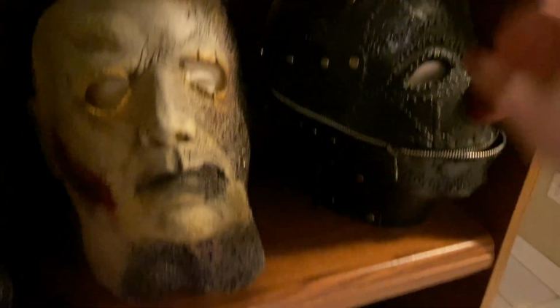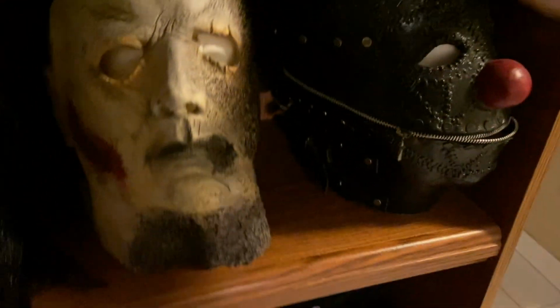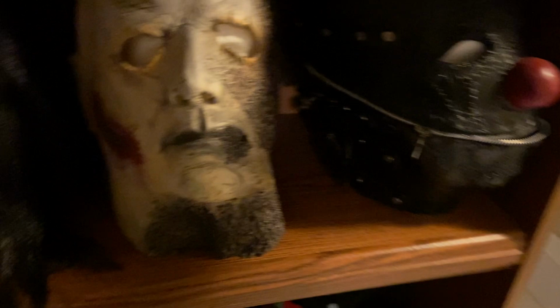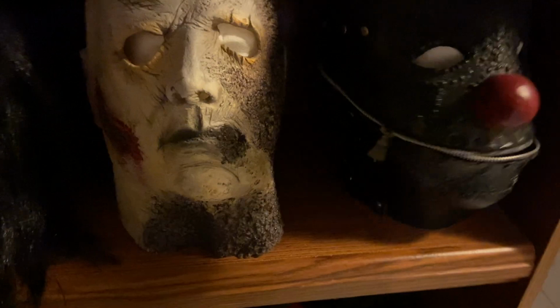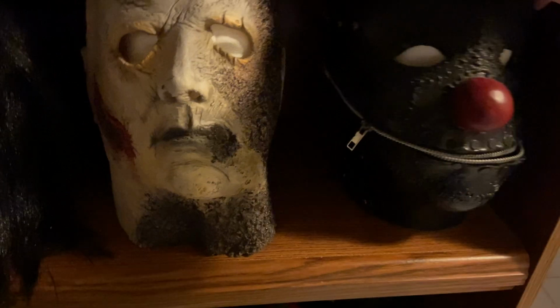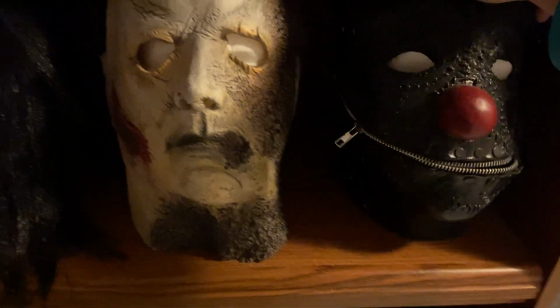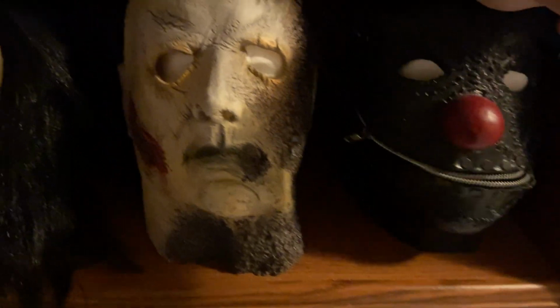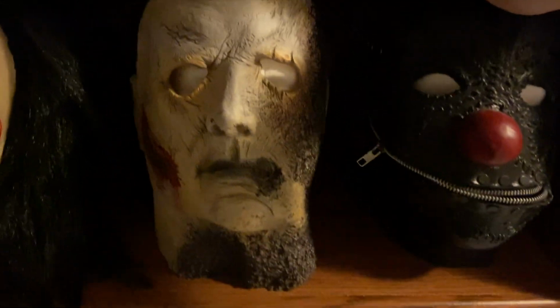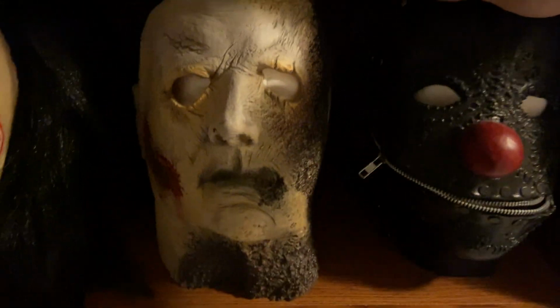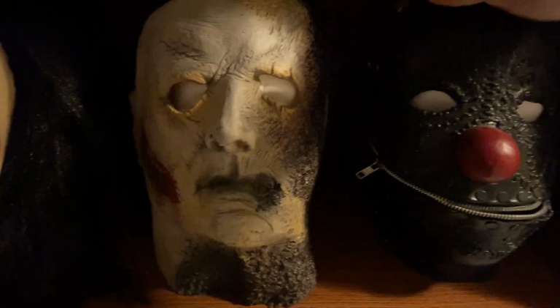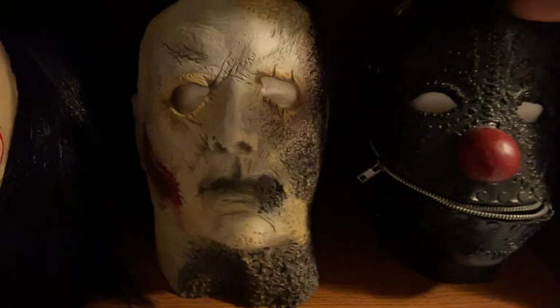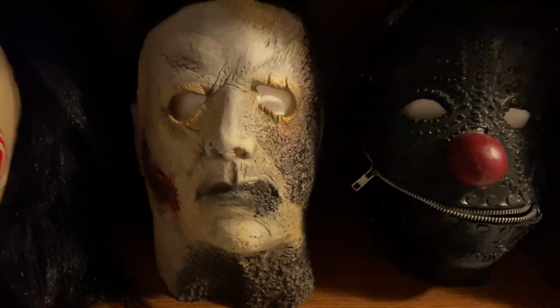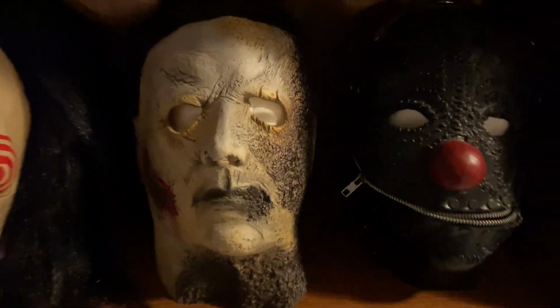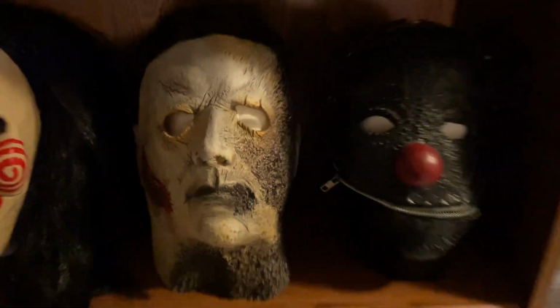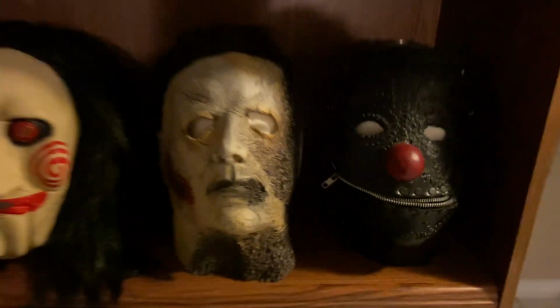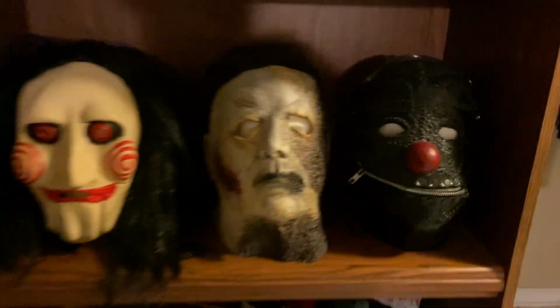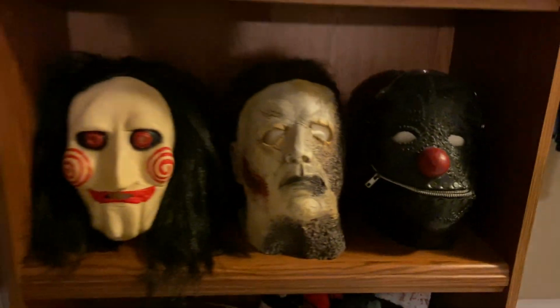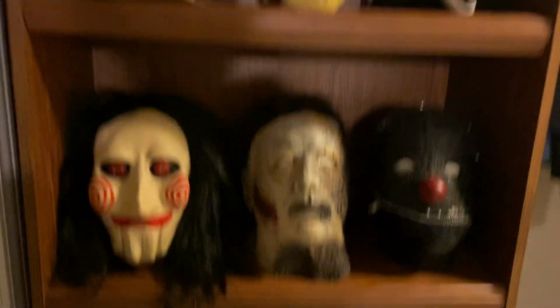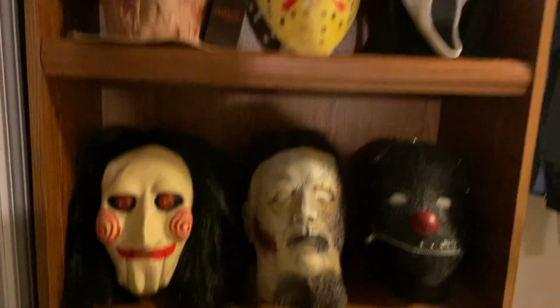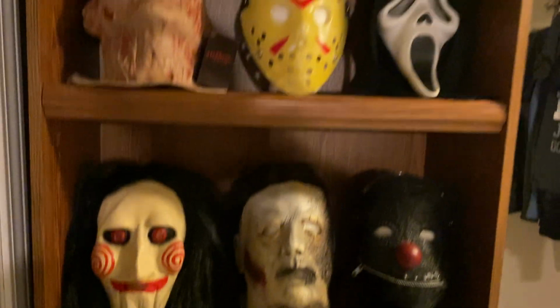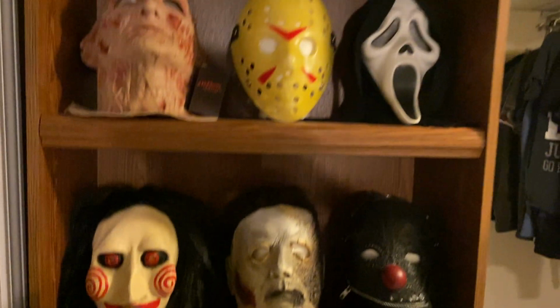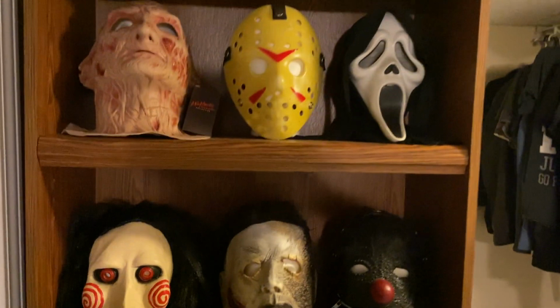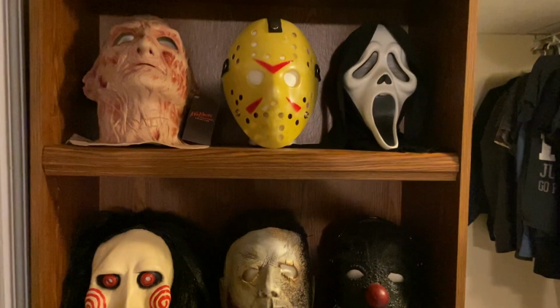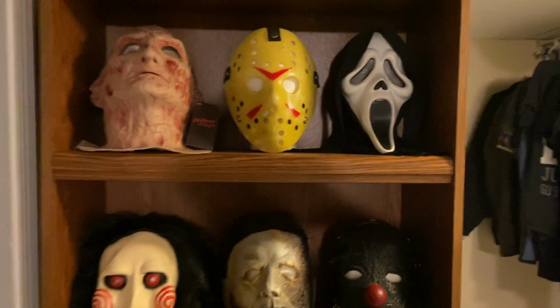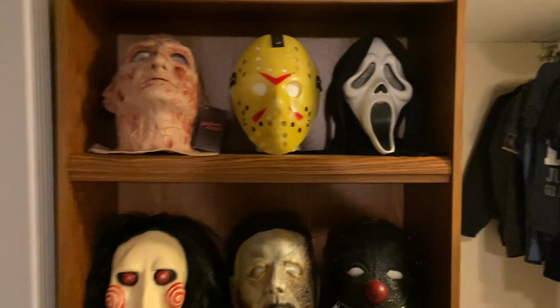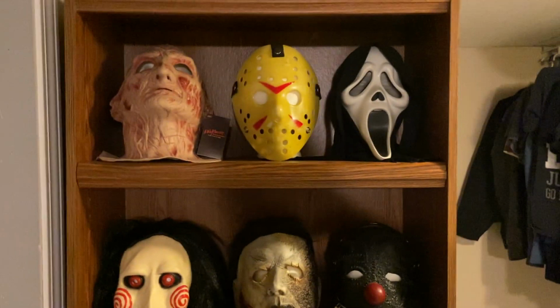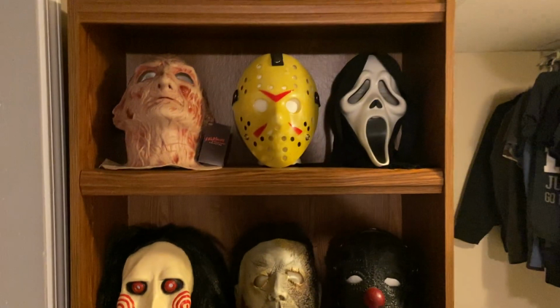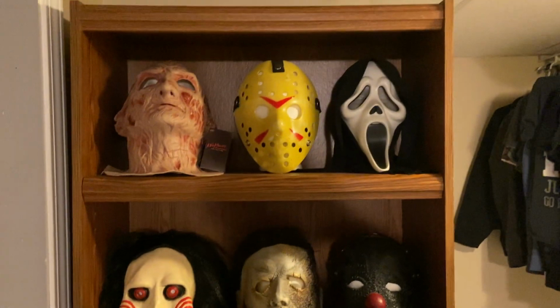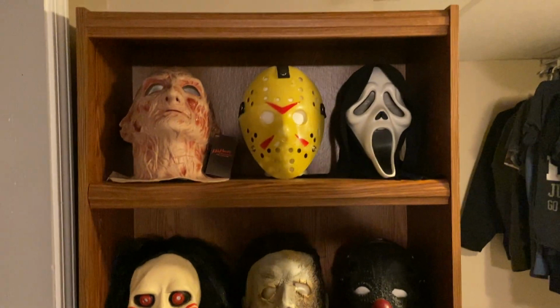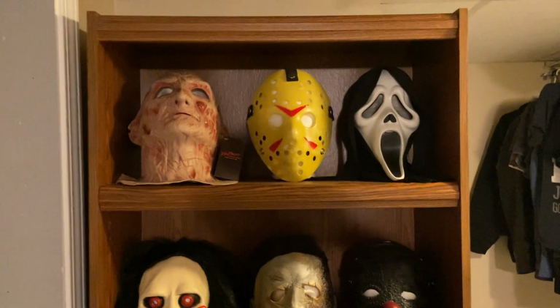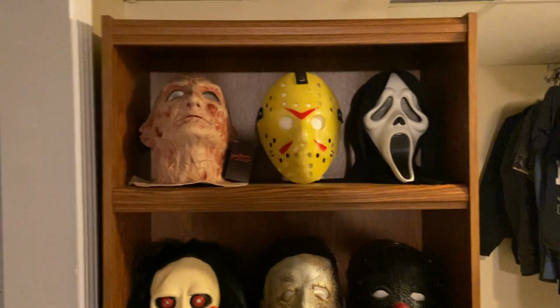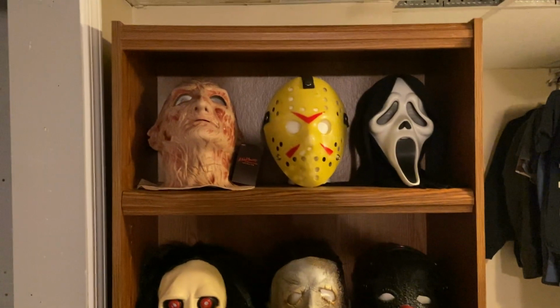Yeah, that's my little mask collection. Thanks for watching, guys.